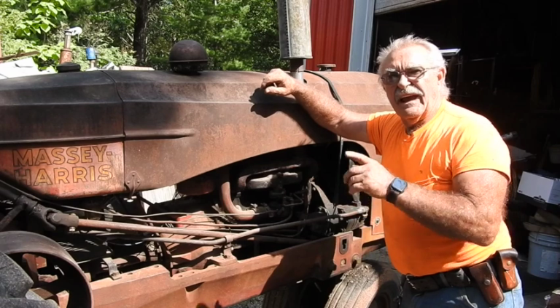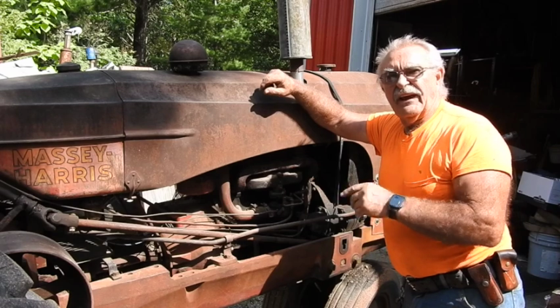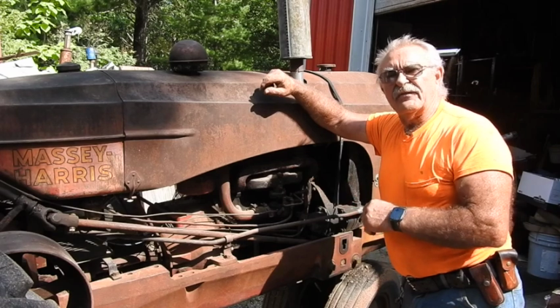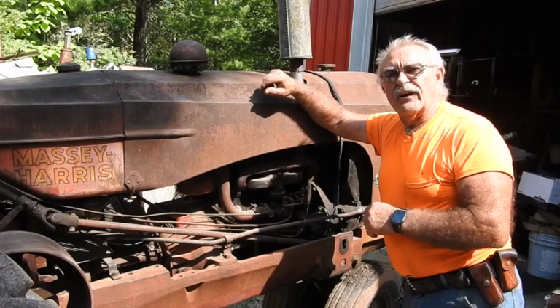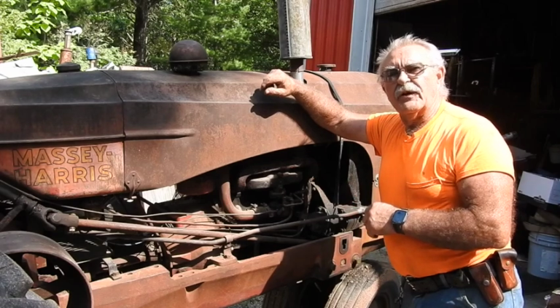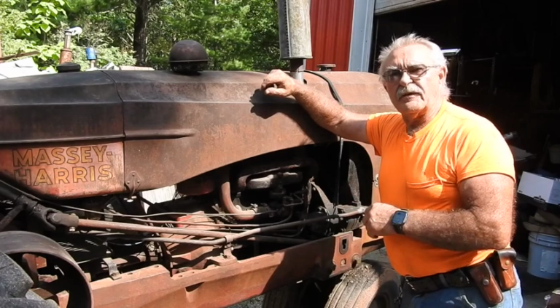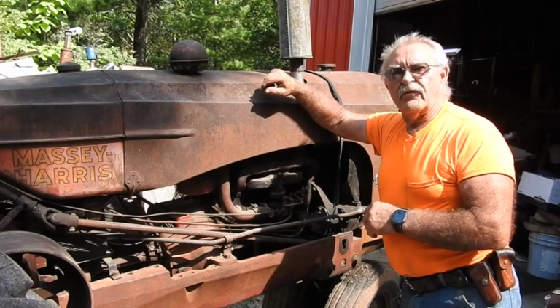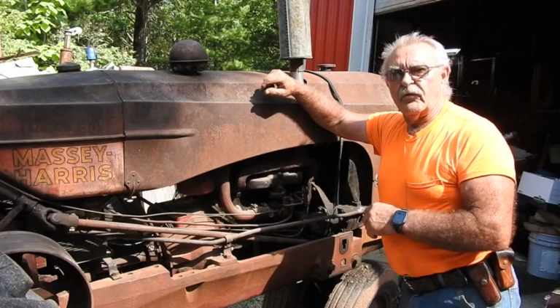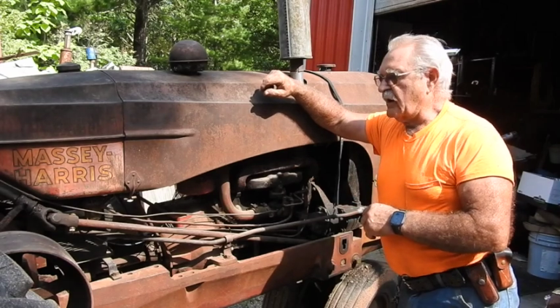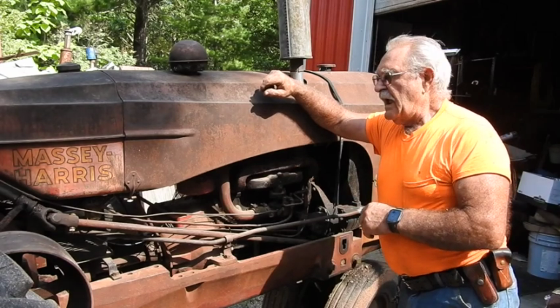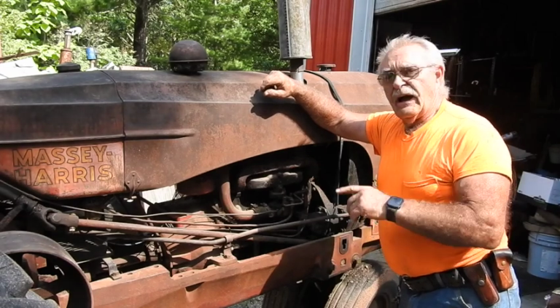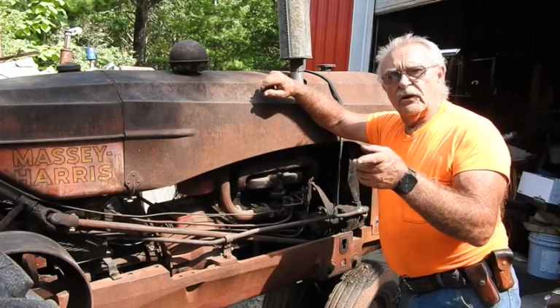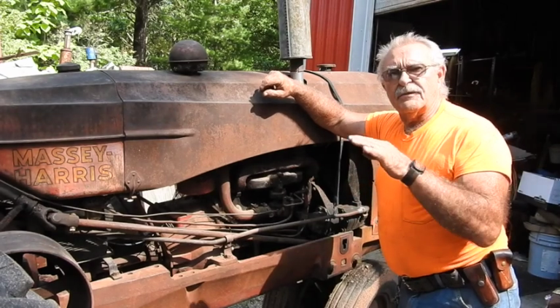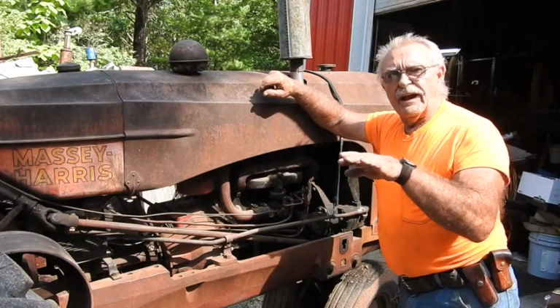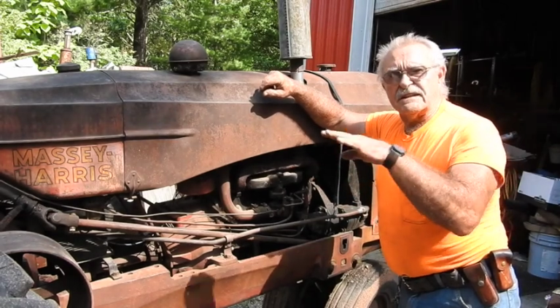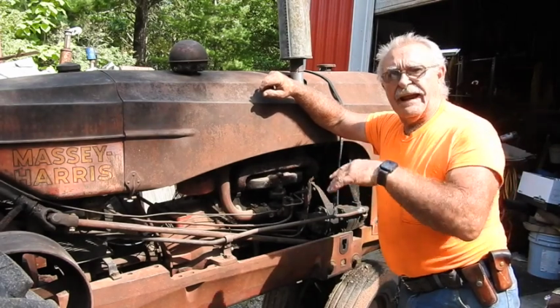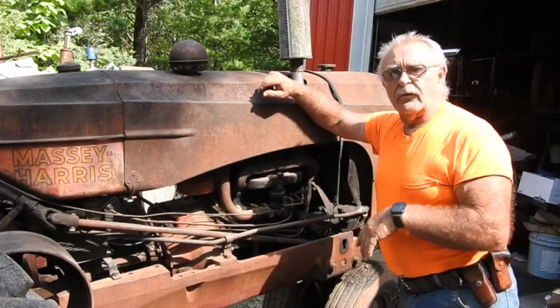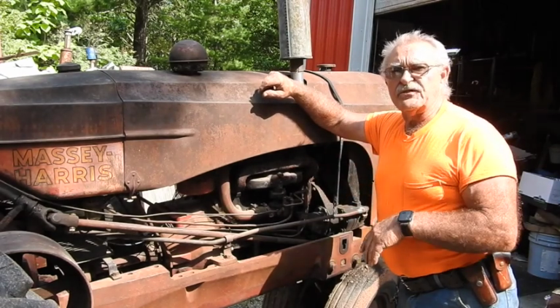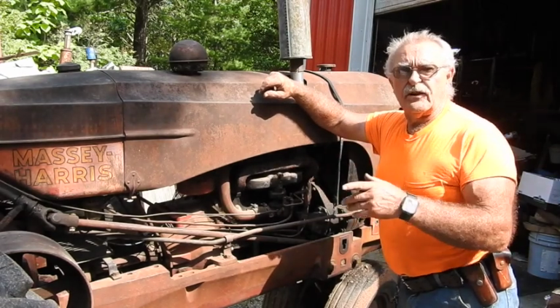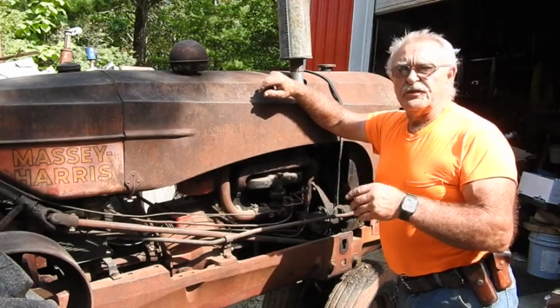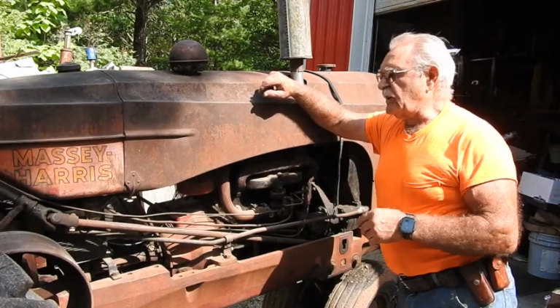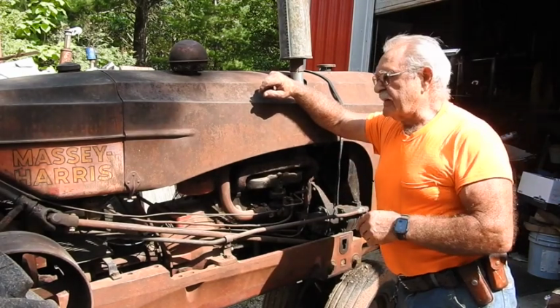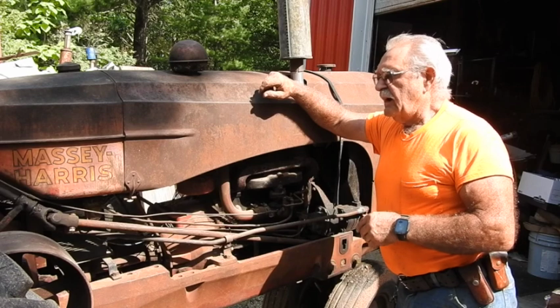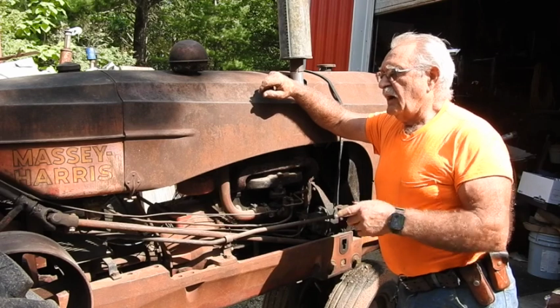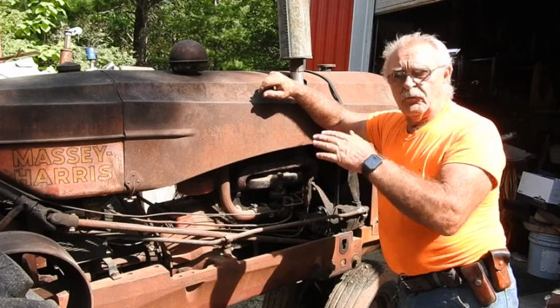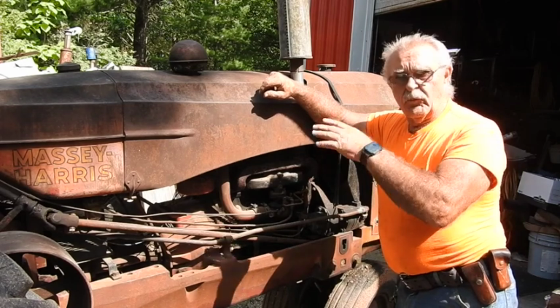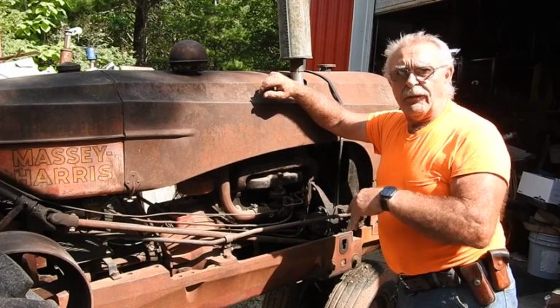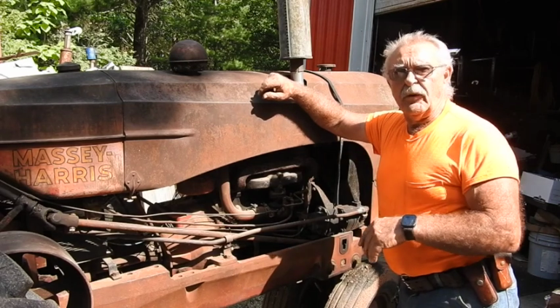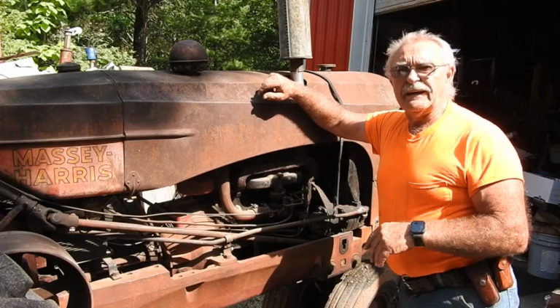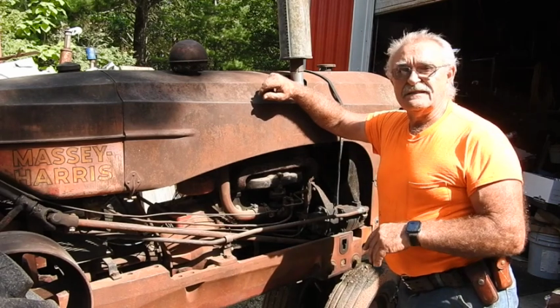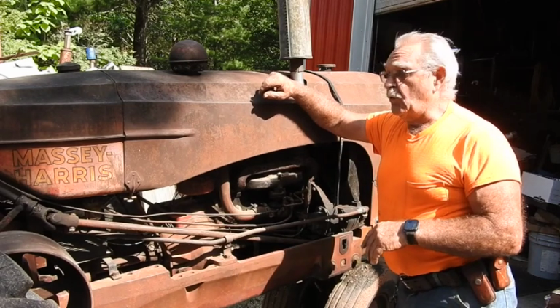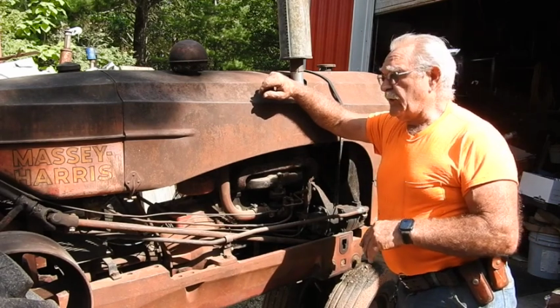Hey, good afternoon everyone, TrackMan44 here. Some of you guys that have been hanging around the channel for a little bit probably recognize this old 30.